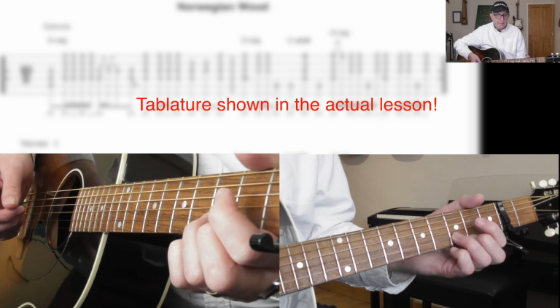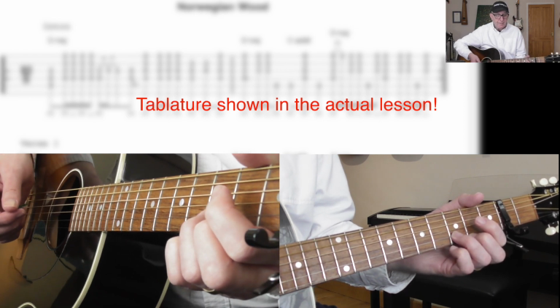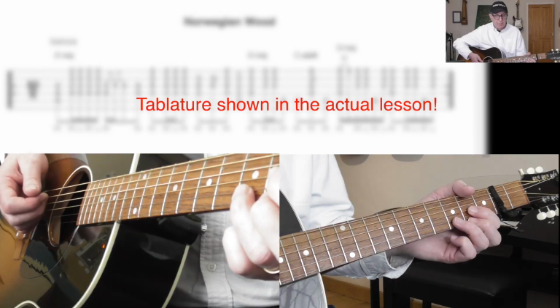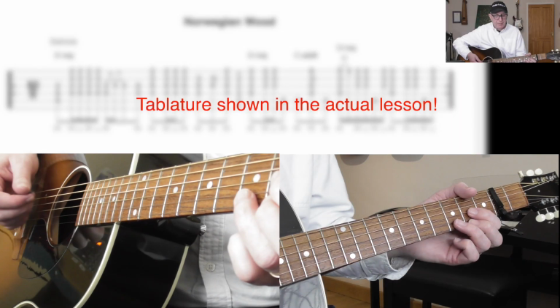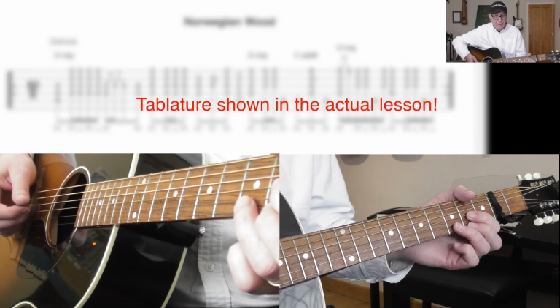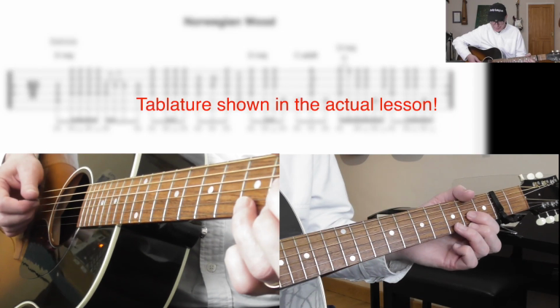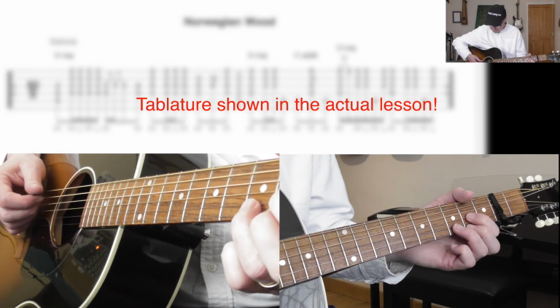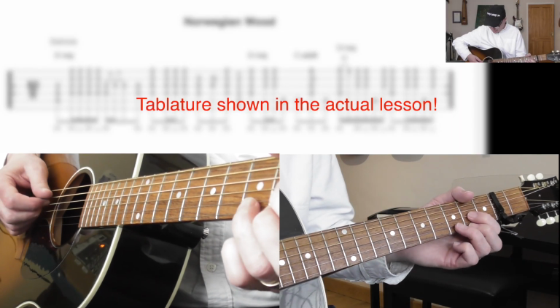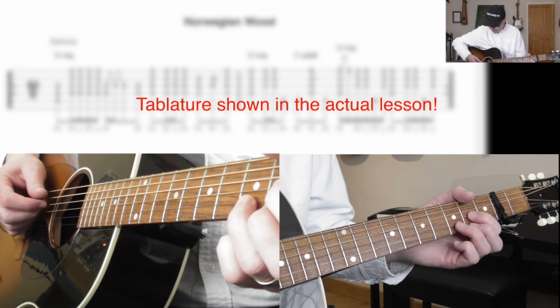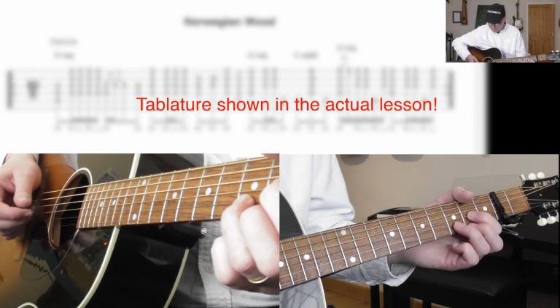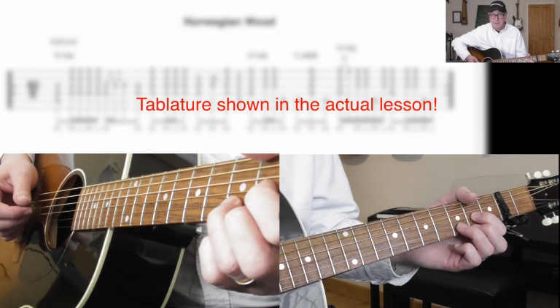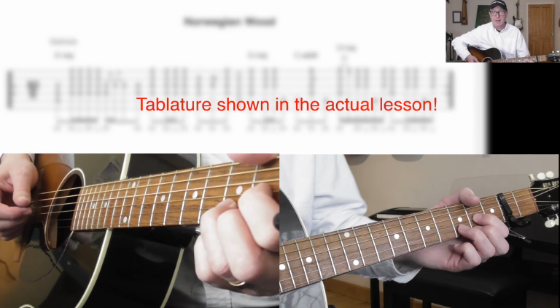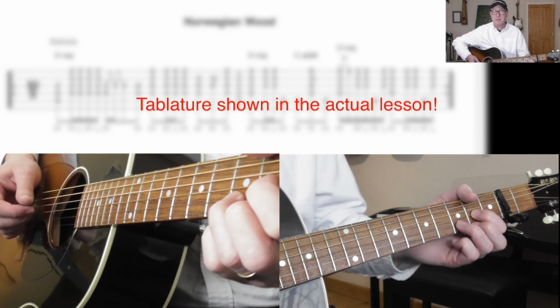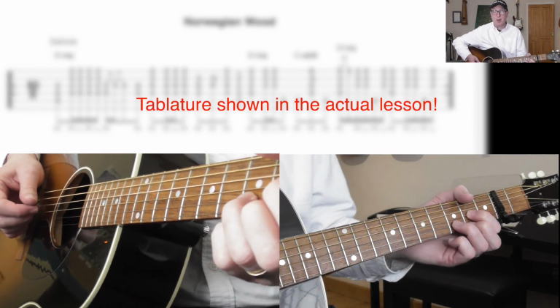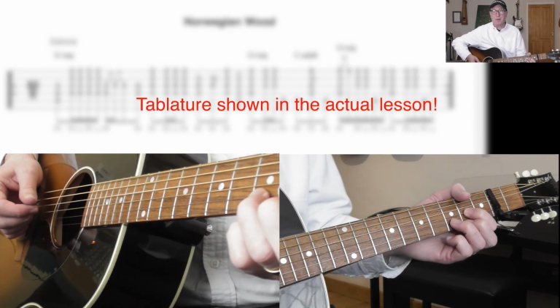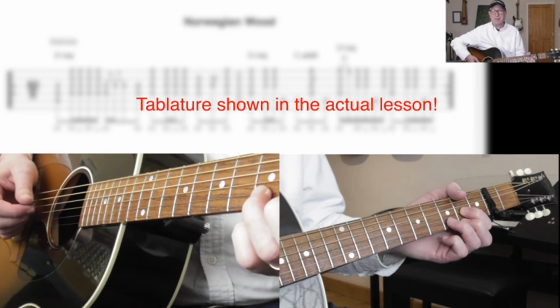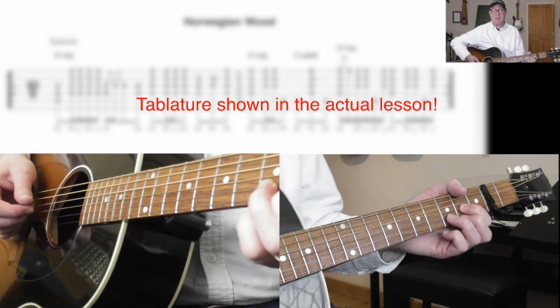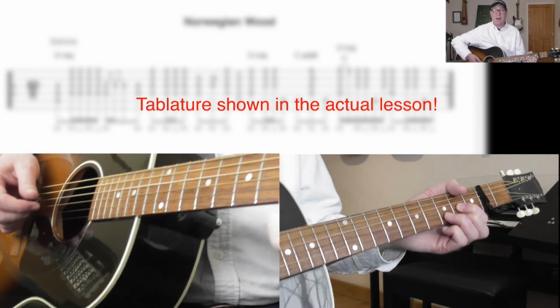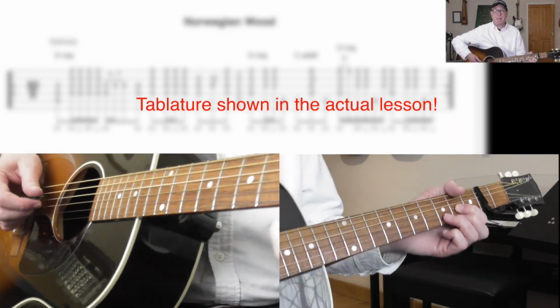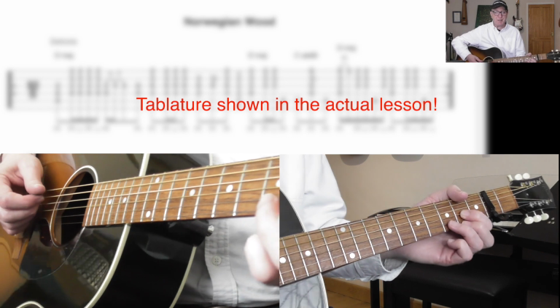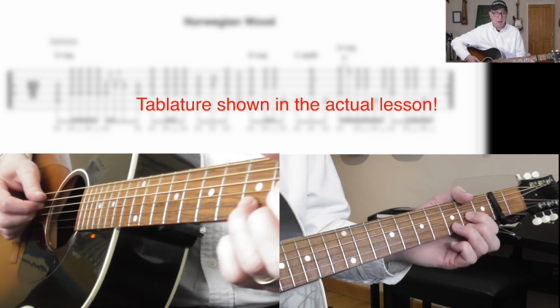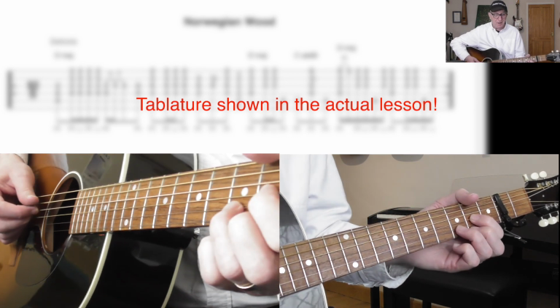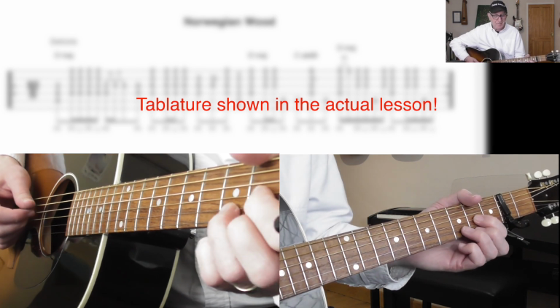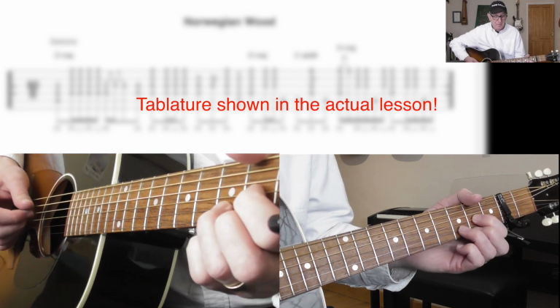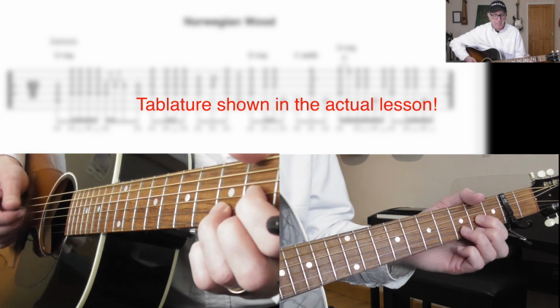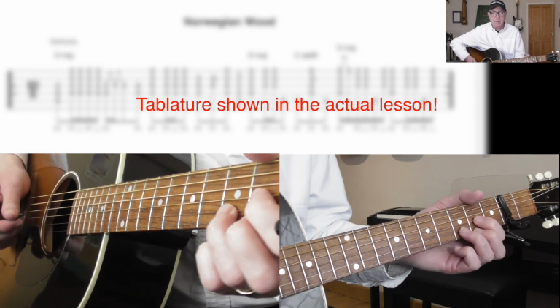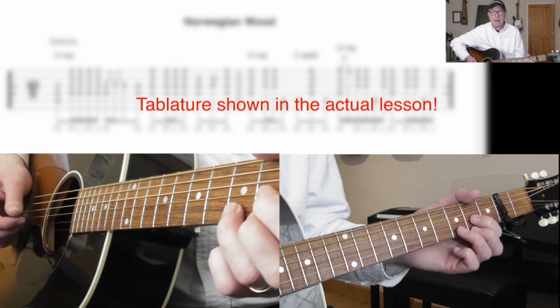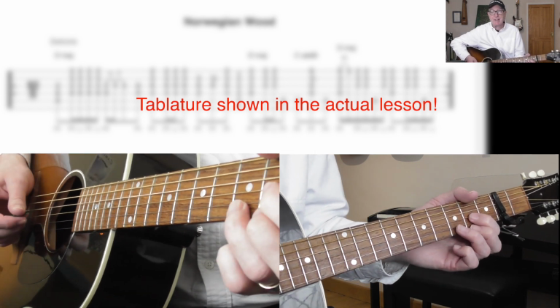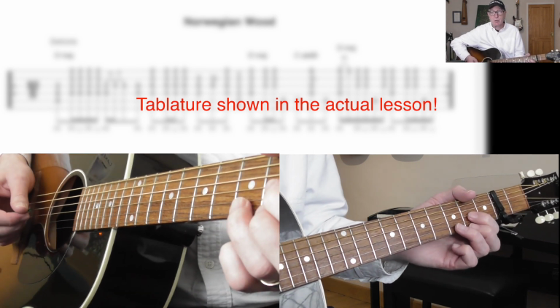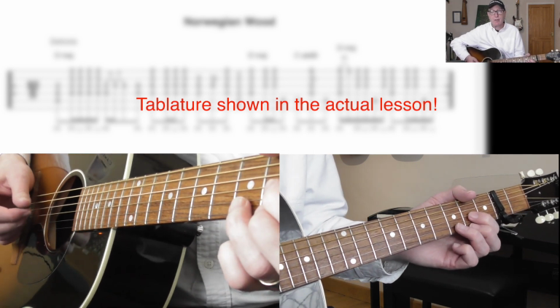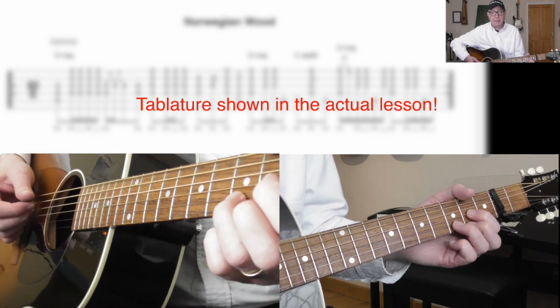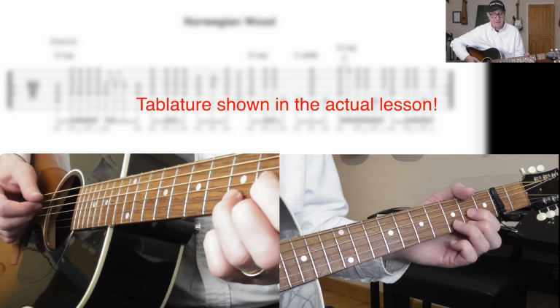So we've done our first bar — there's a lot in that first bar, but bear in mind it is 12 beats.